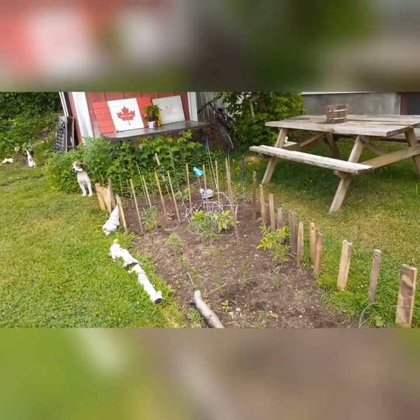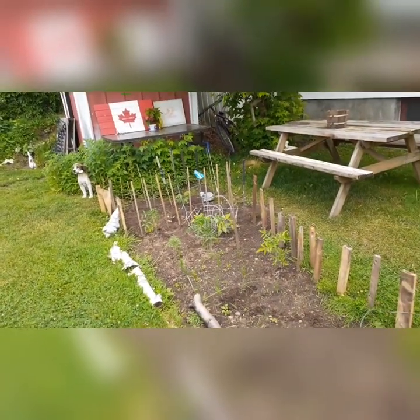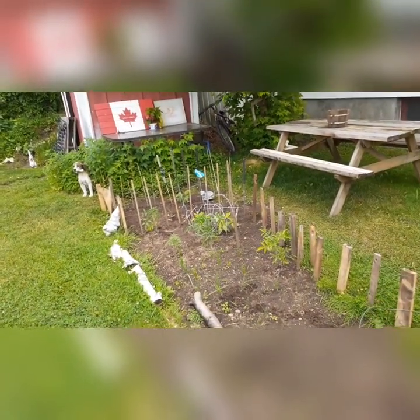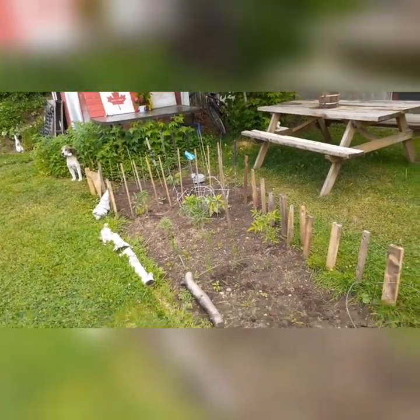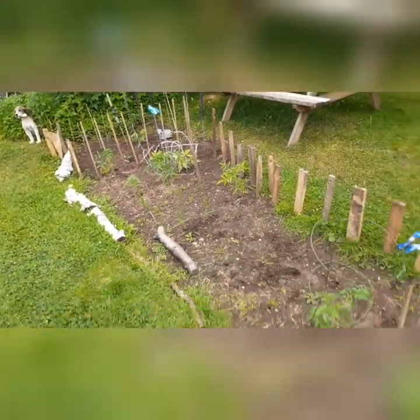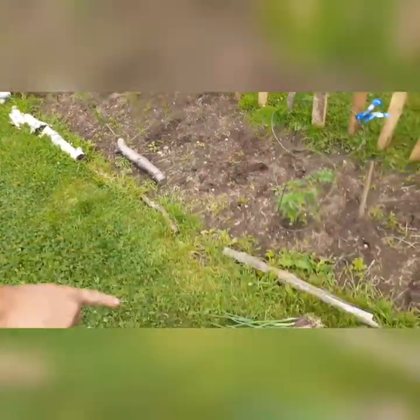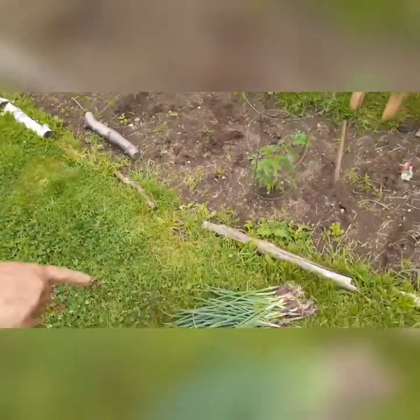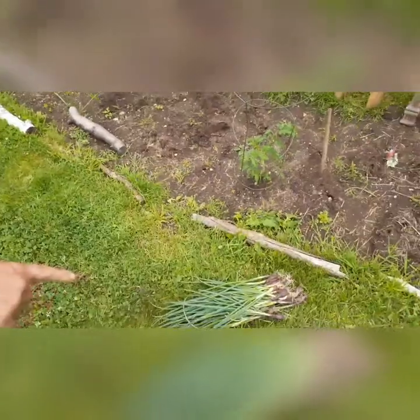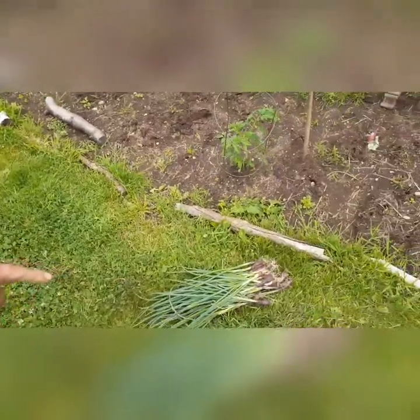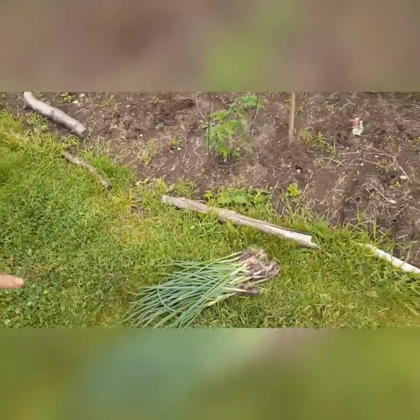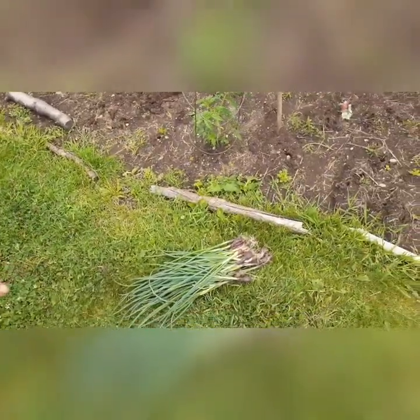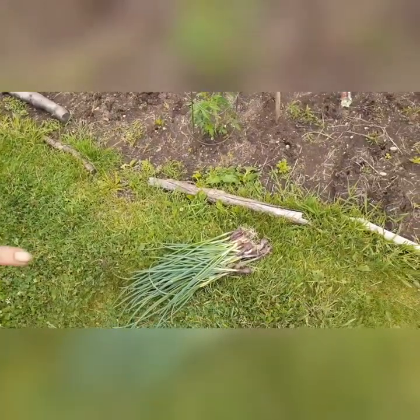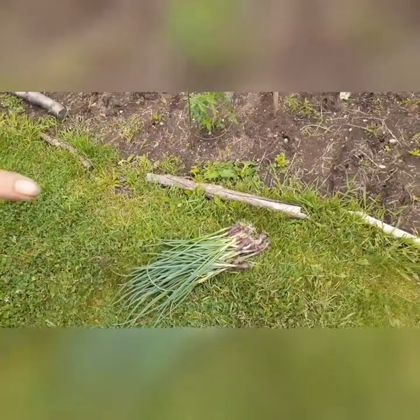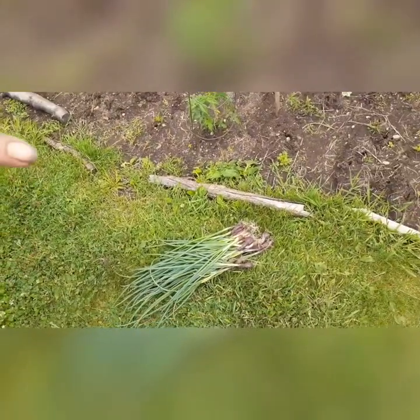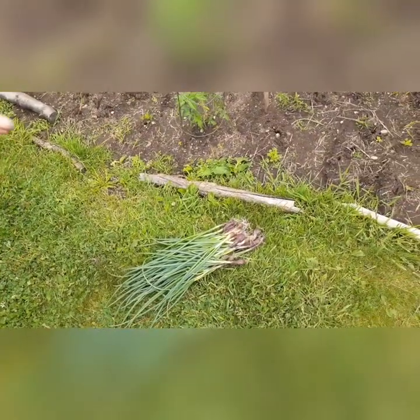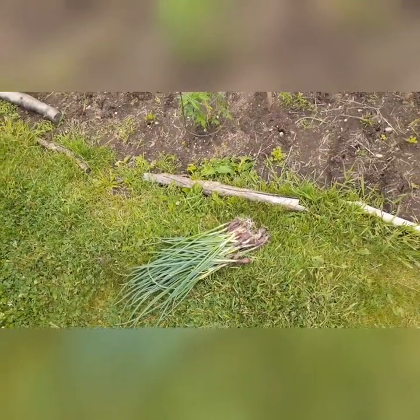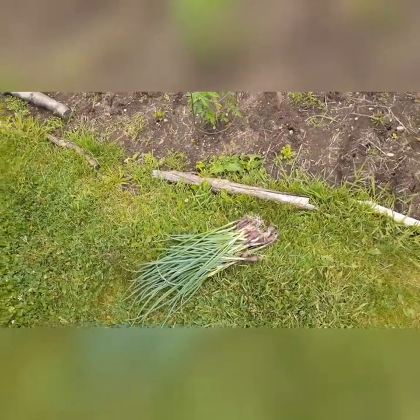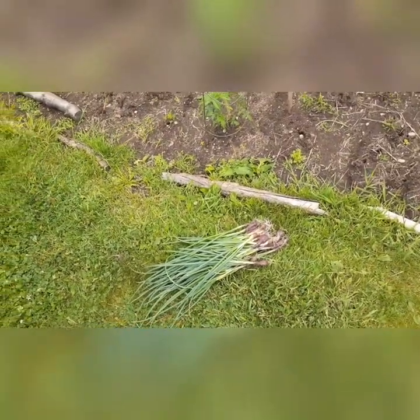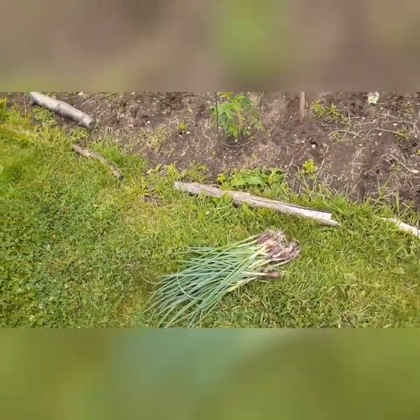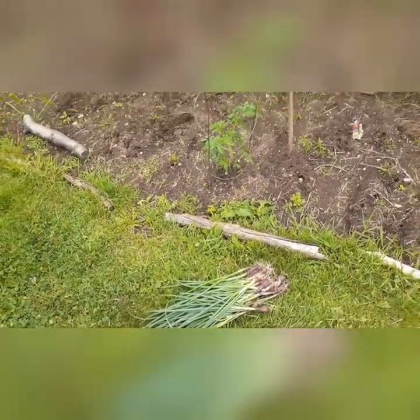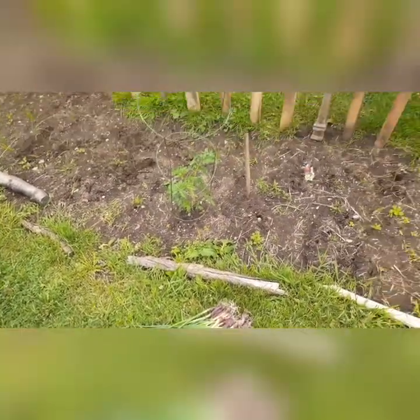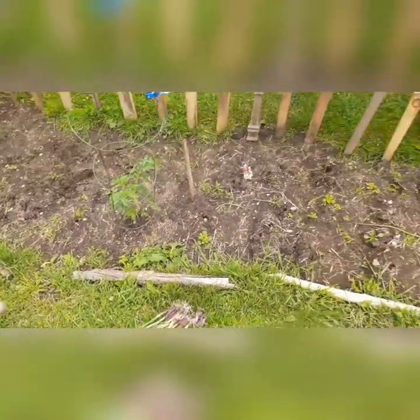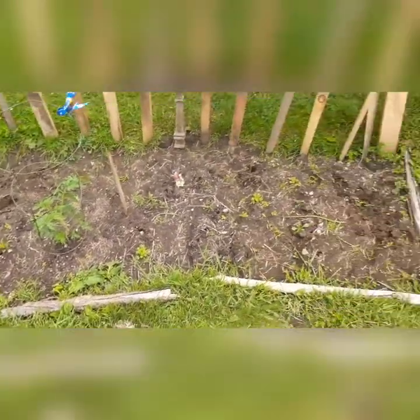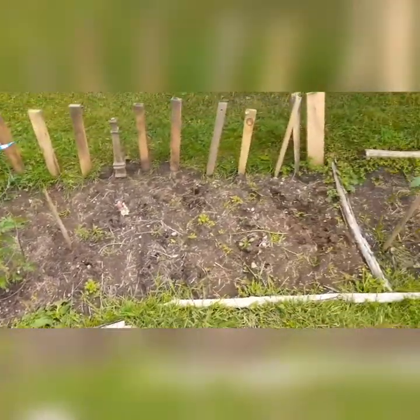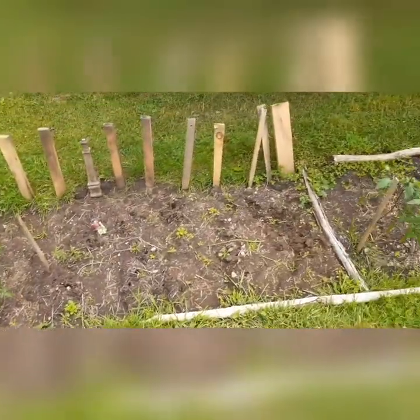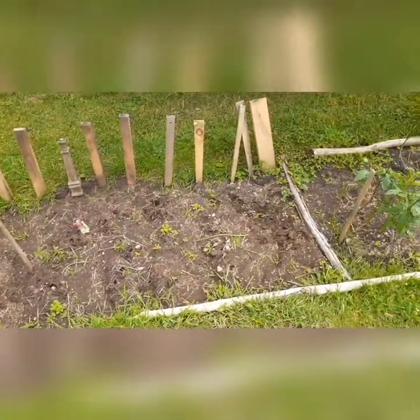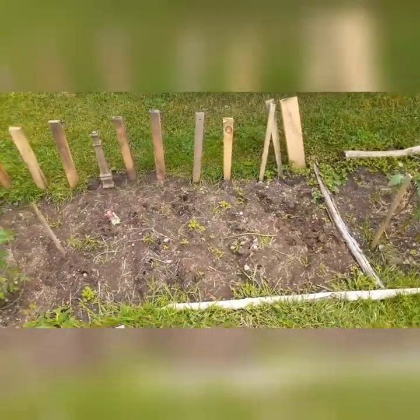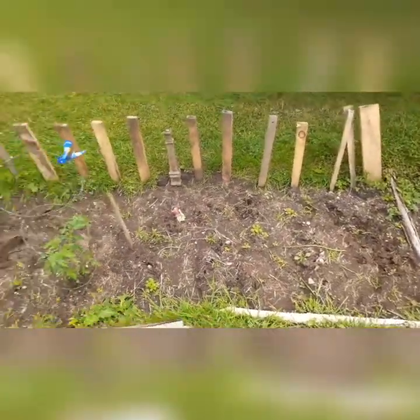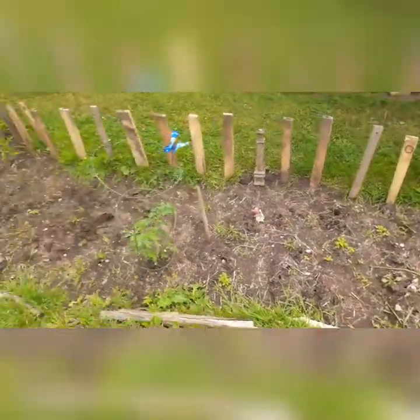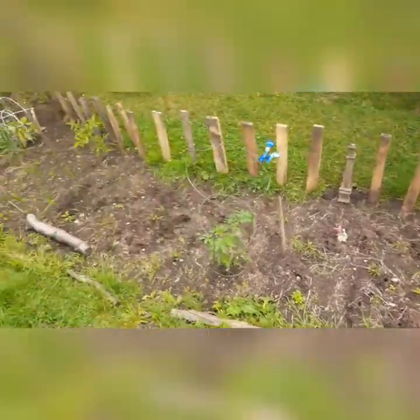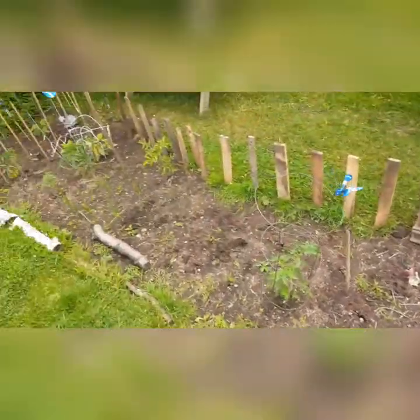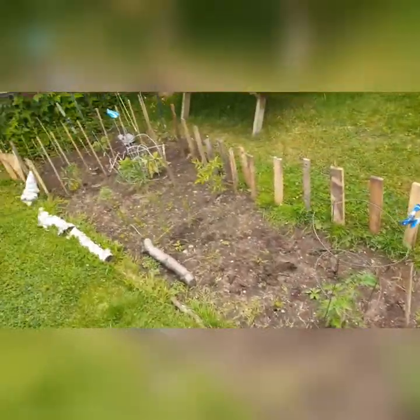I harvested a whole bunch of onions today folks, because I've got a whole bunch of cucumbers going in here. Called multi-tasking.